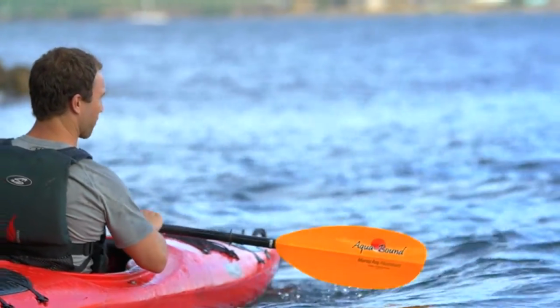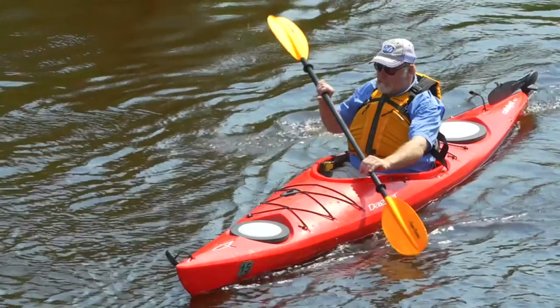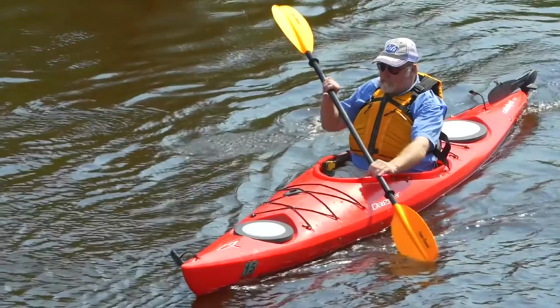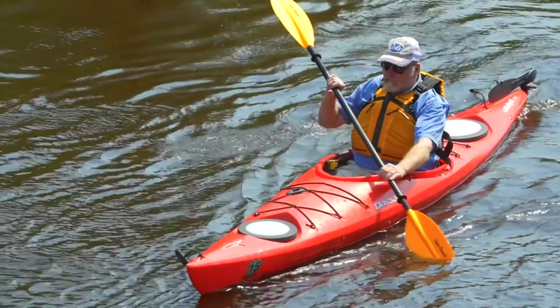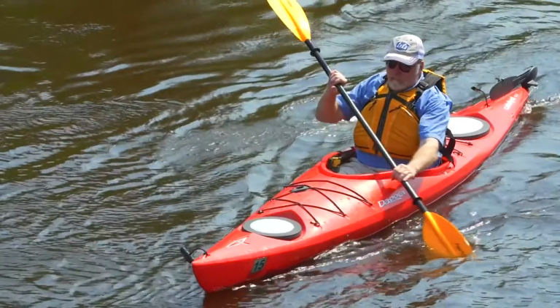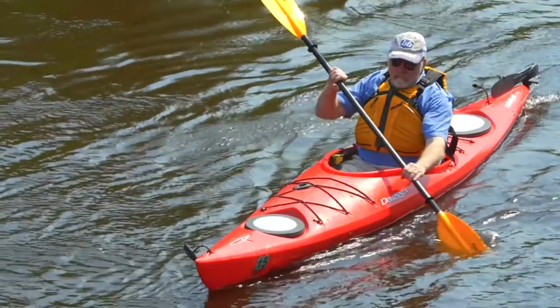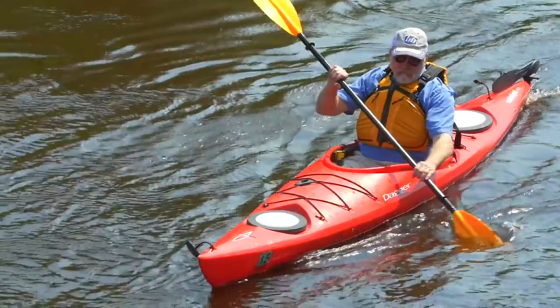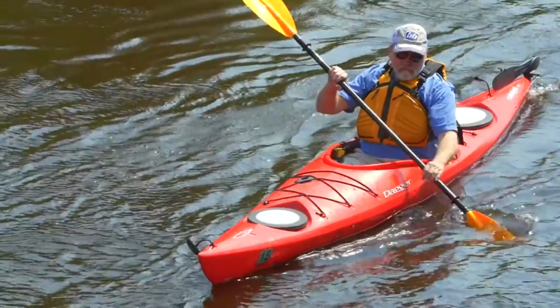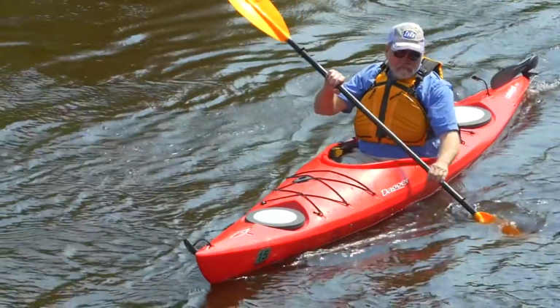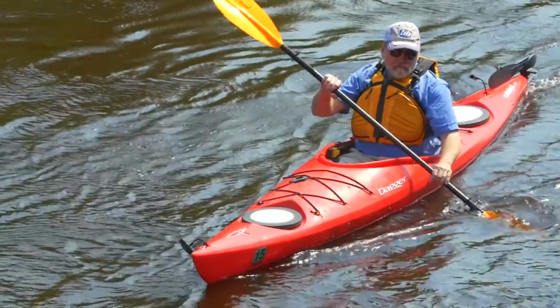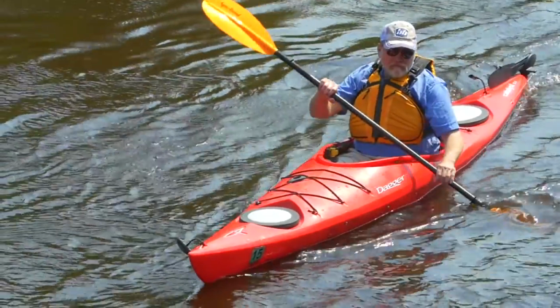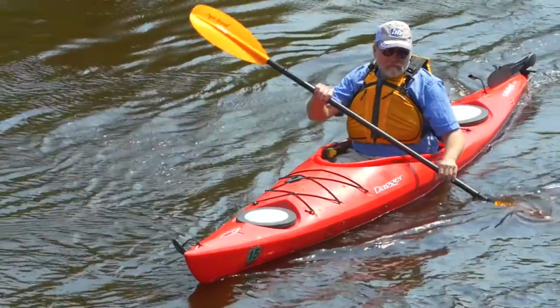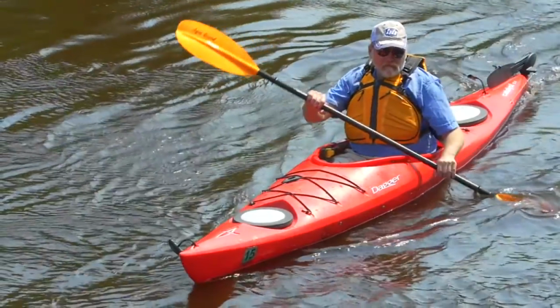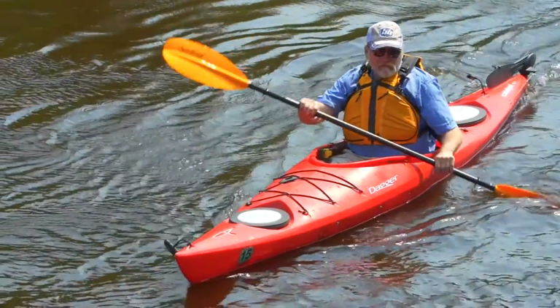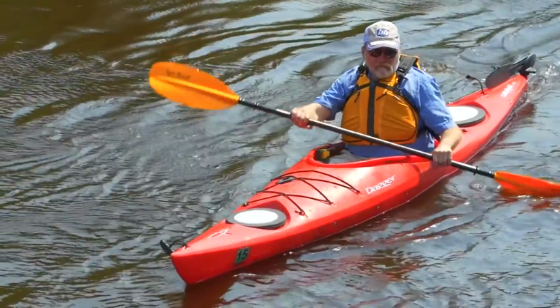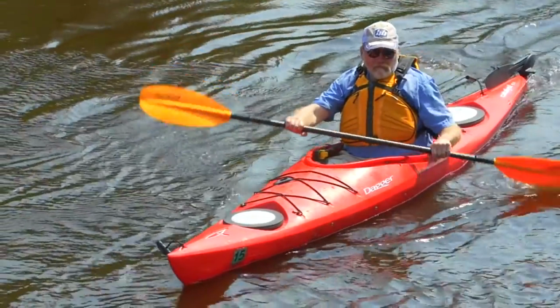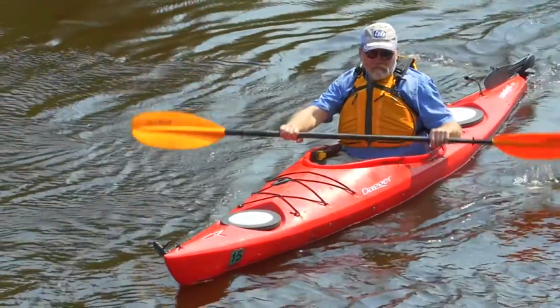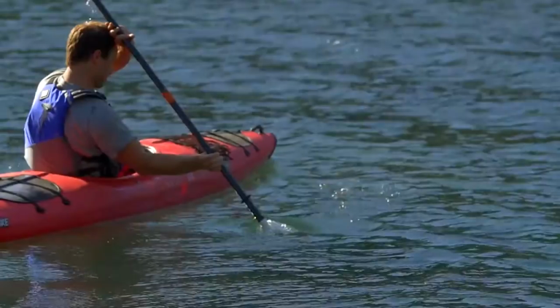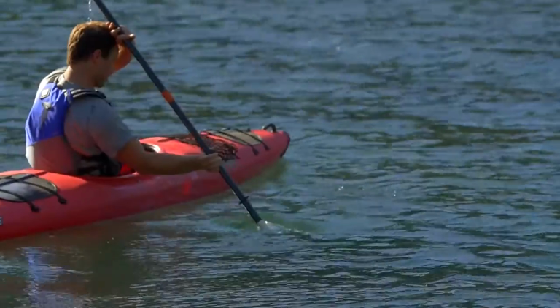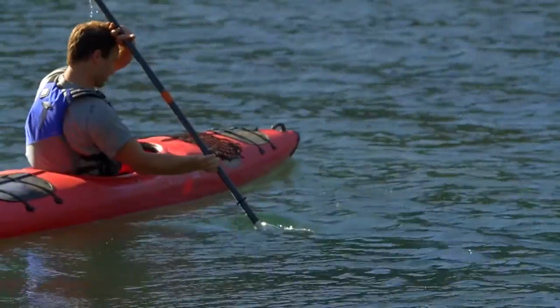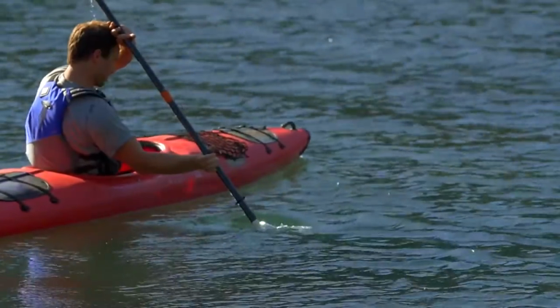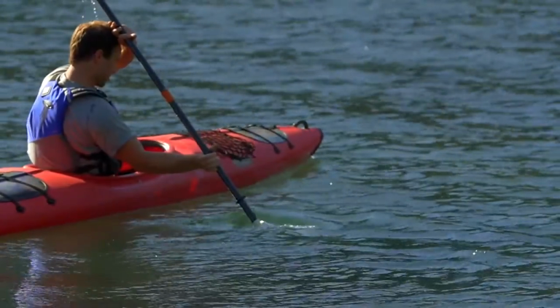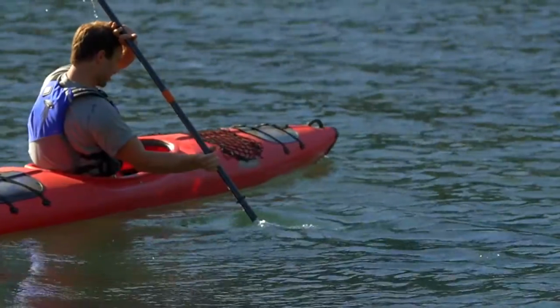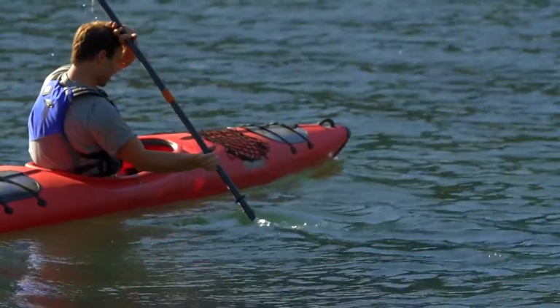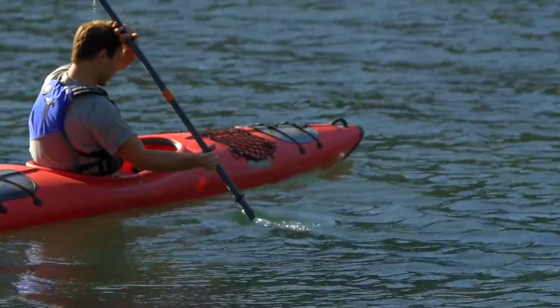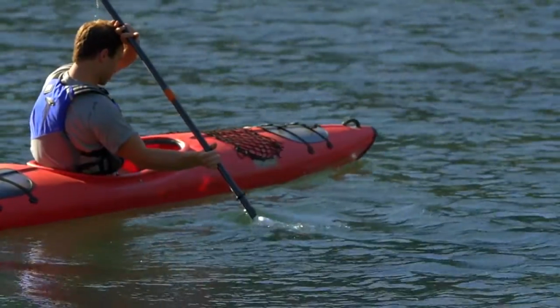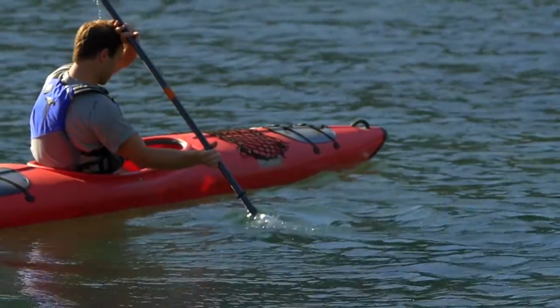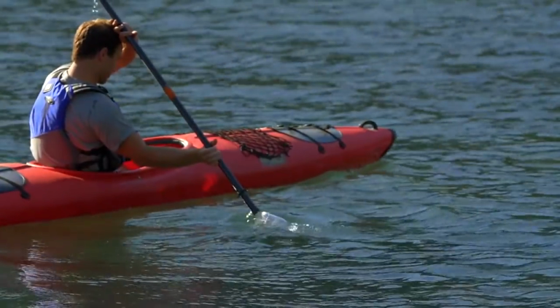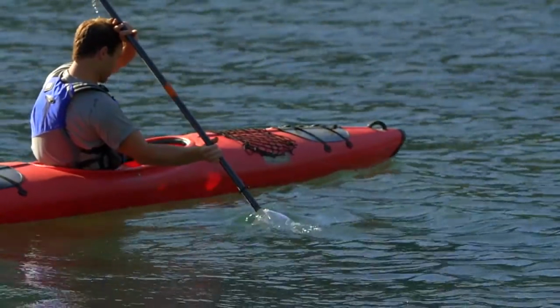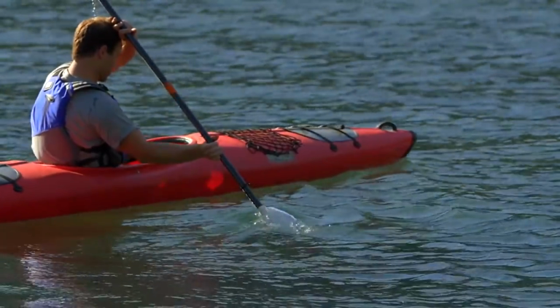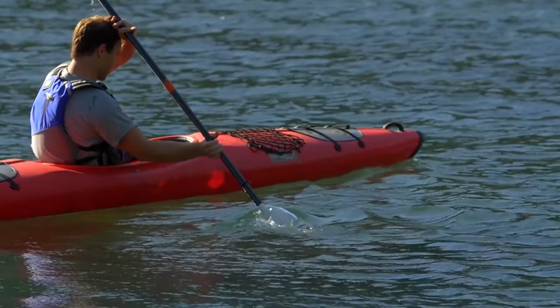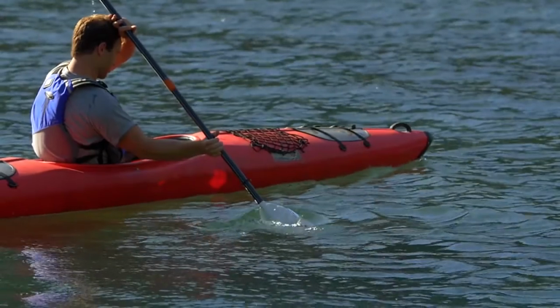The large blades are best for low cadence paddling, a bigger bite, superior control, or moving a lot of weight in a kayak.